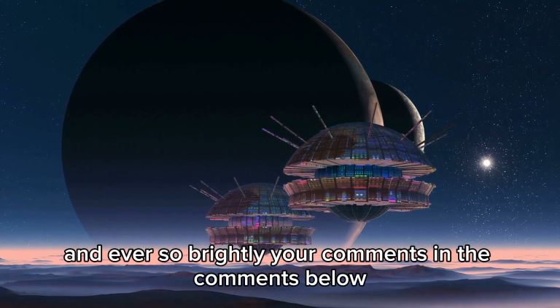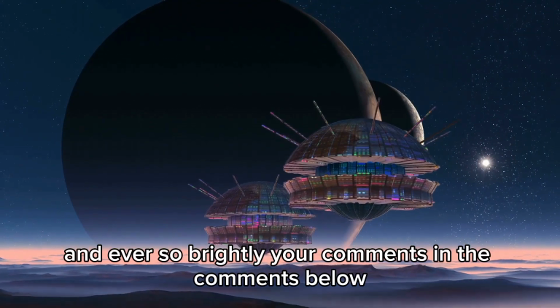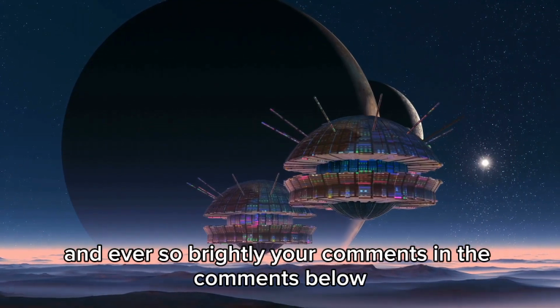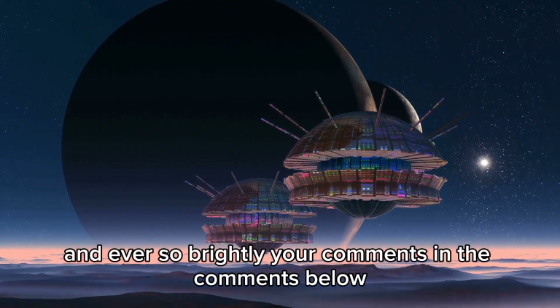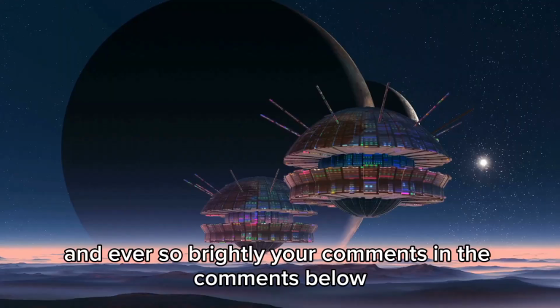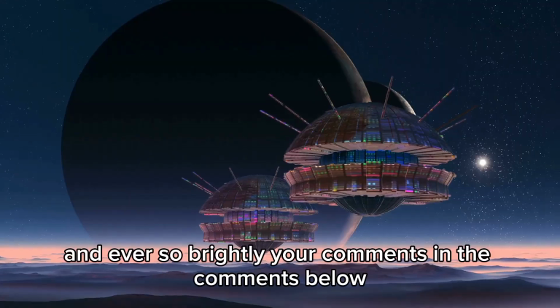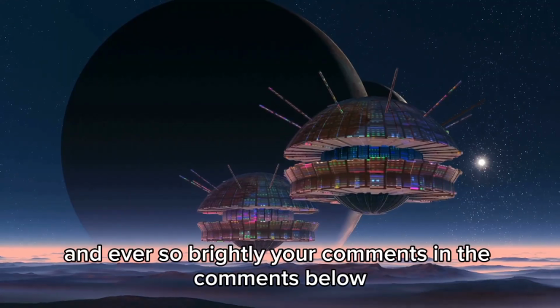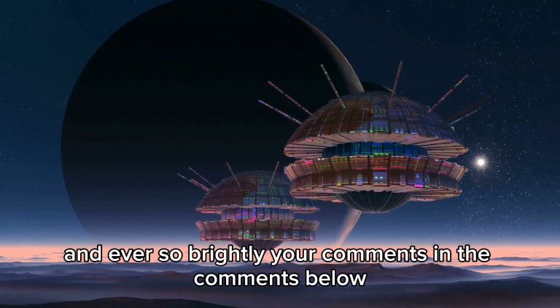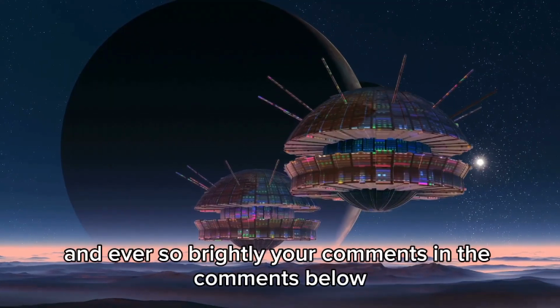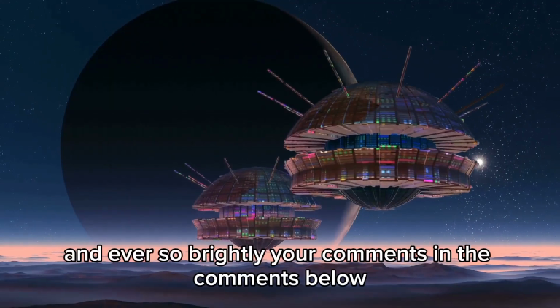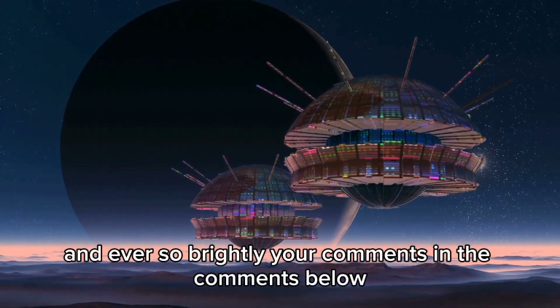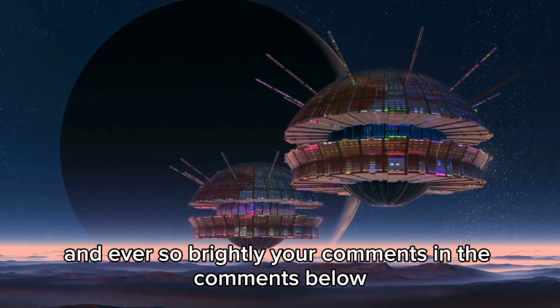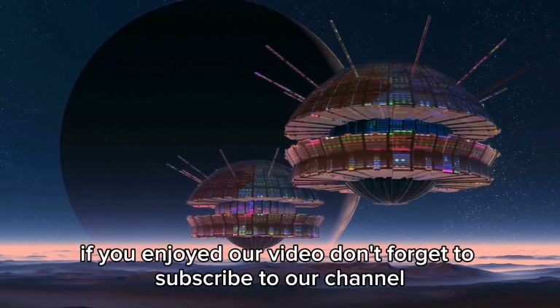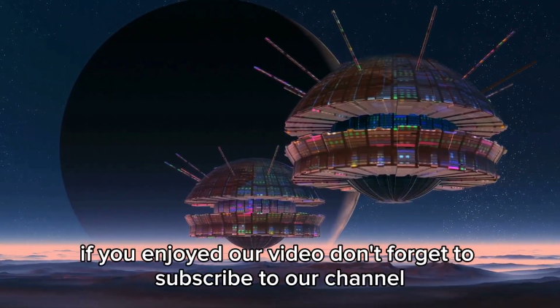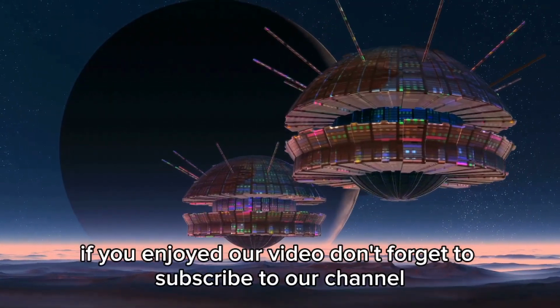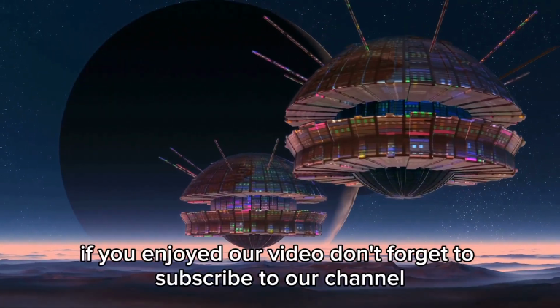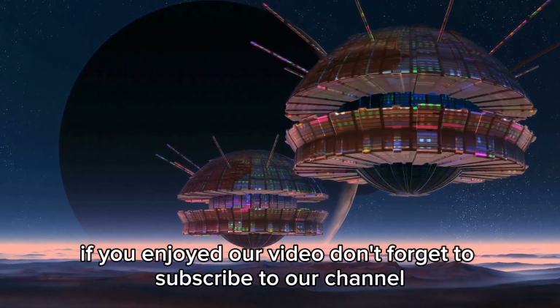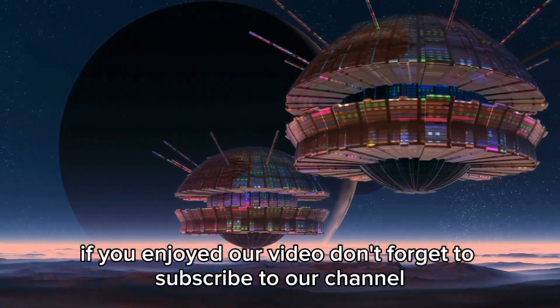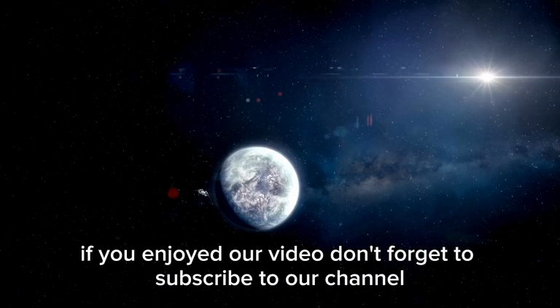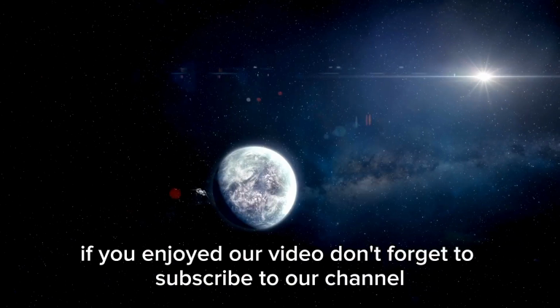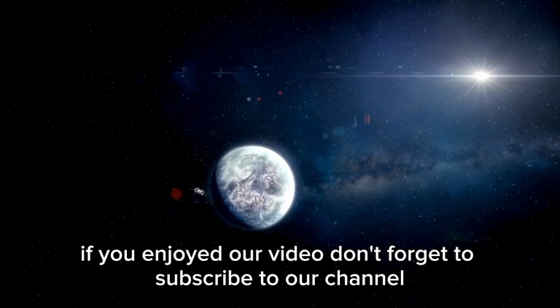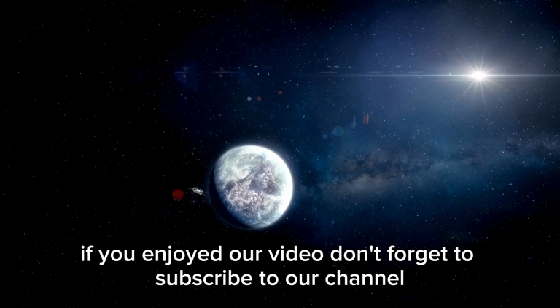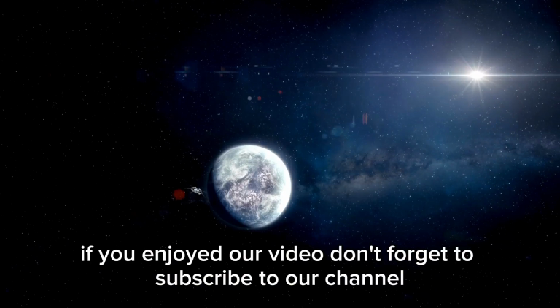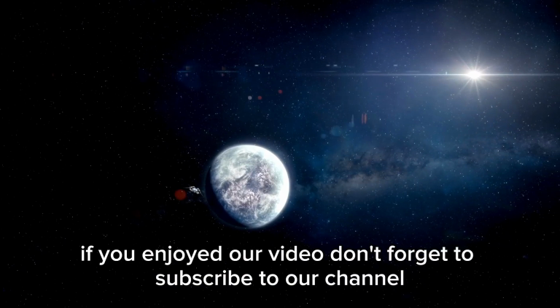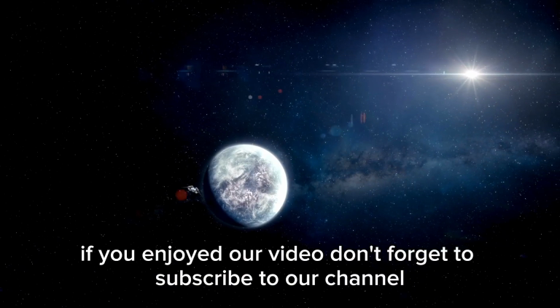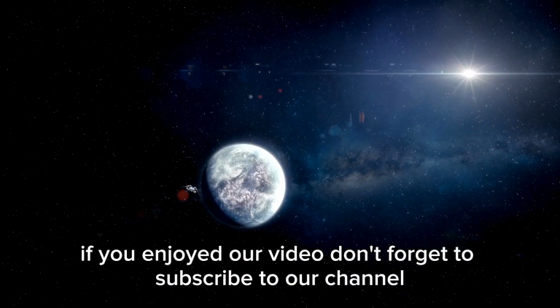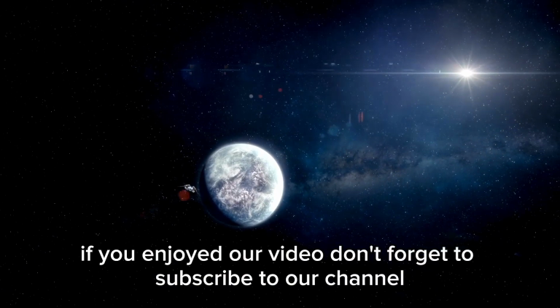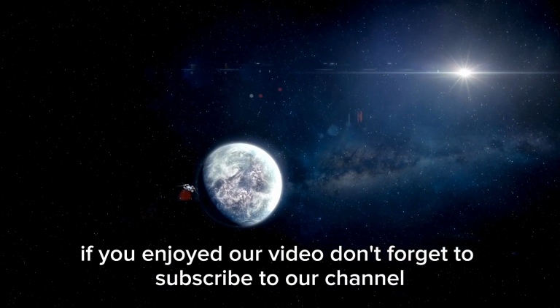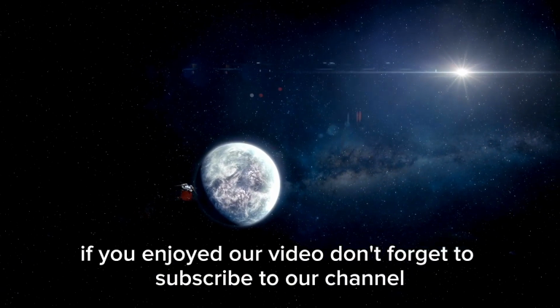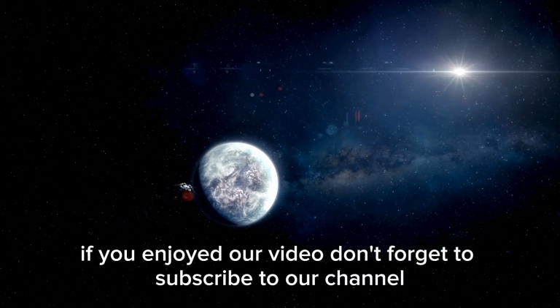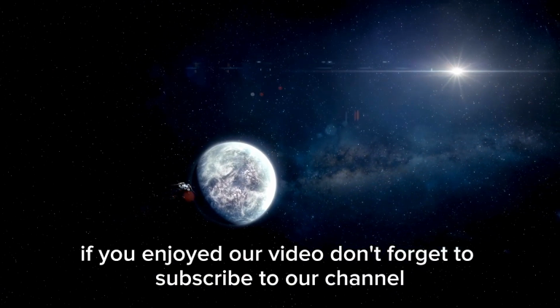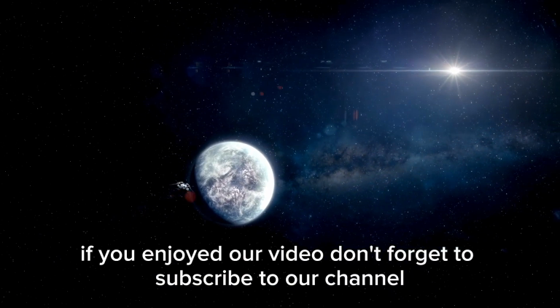Leave your comments below. If you enjoyed our video, don't forget to subscribe to our channel.